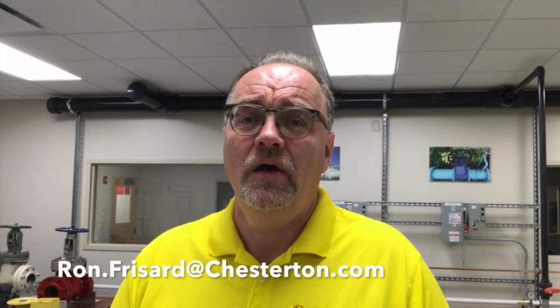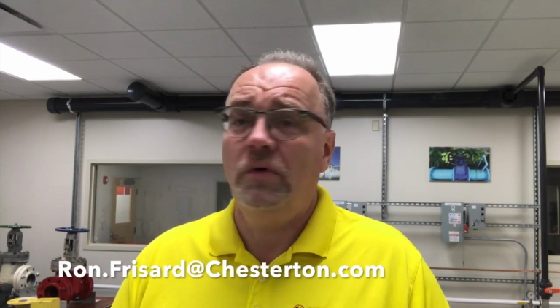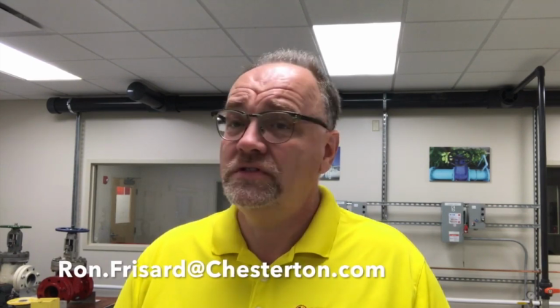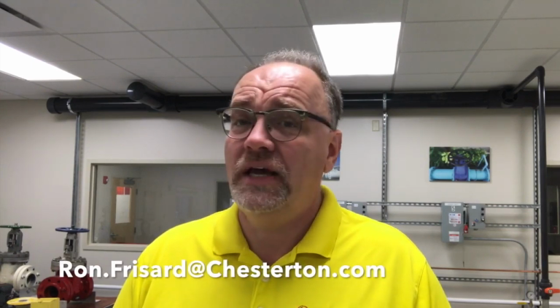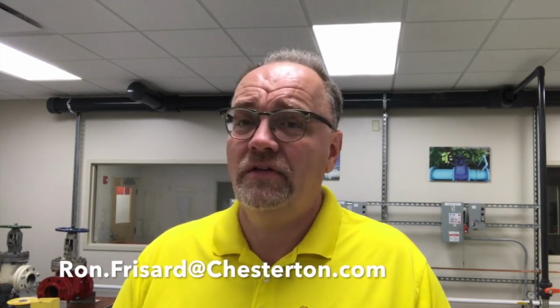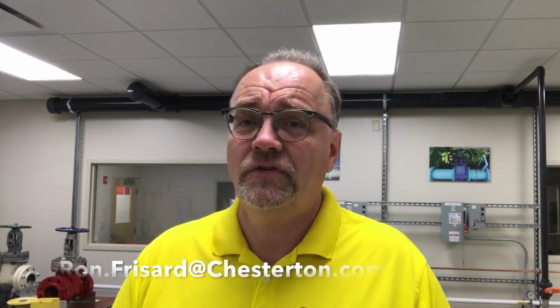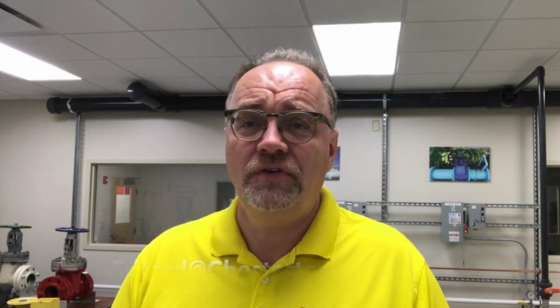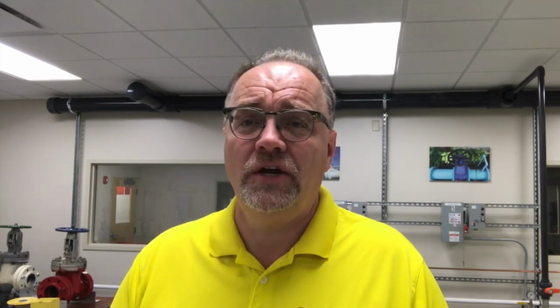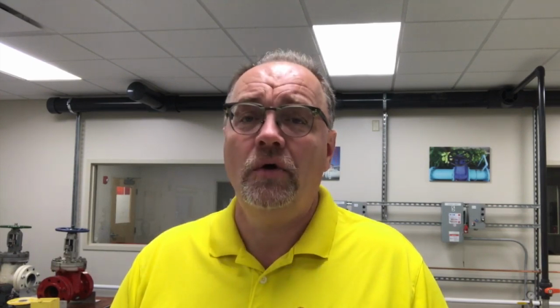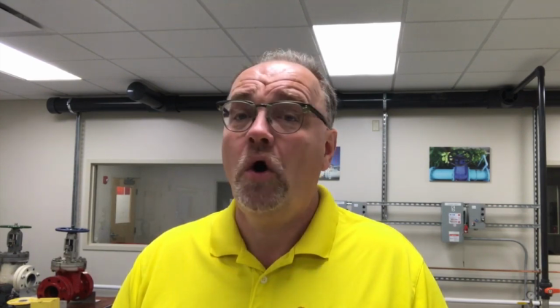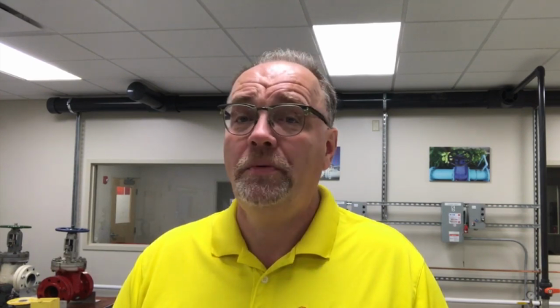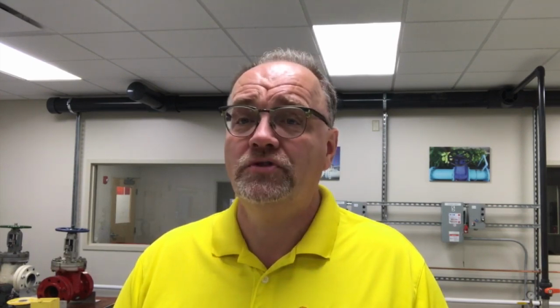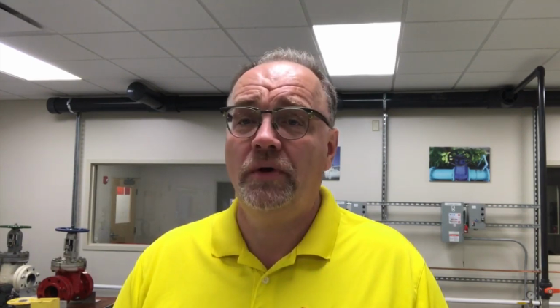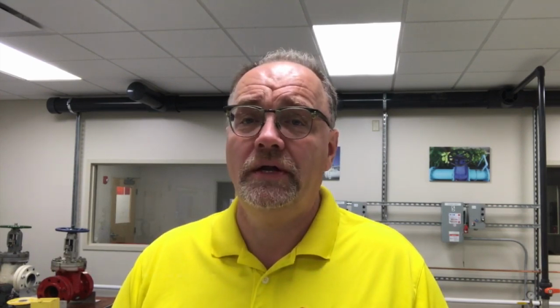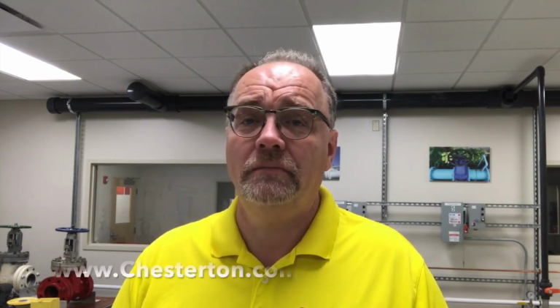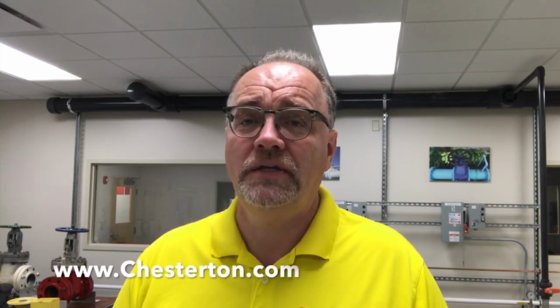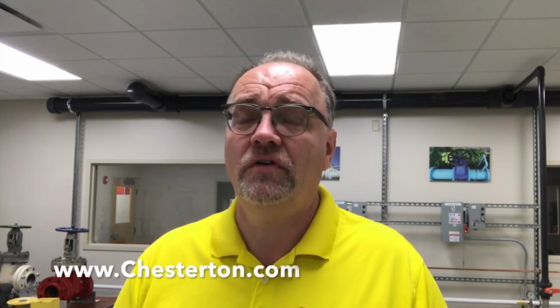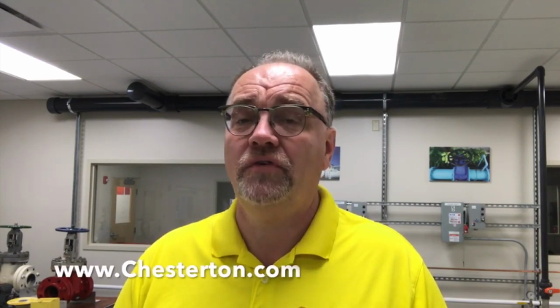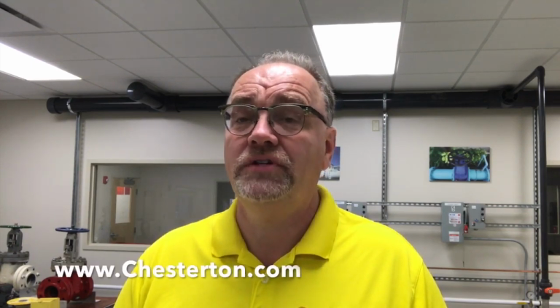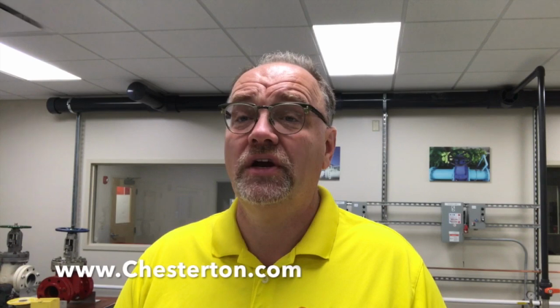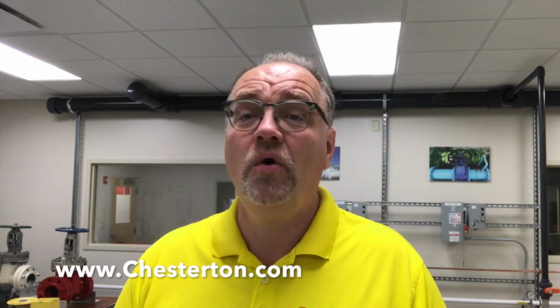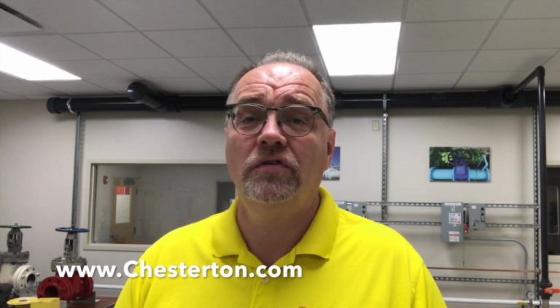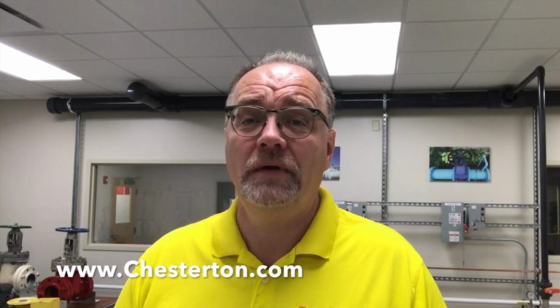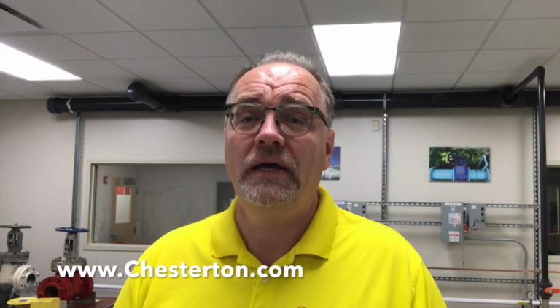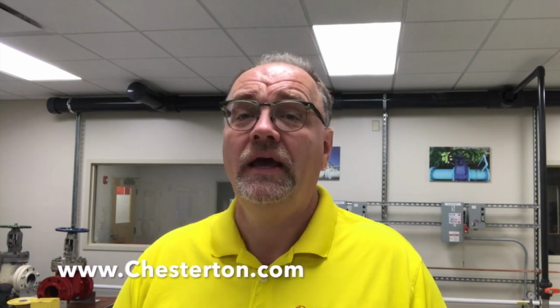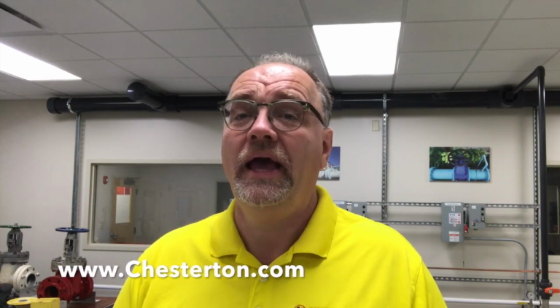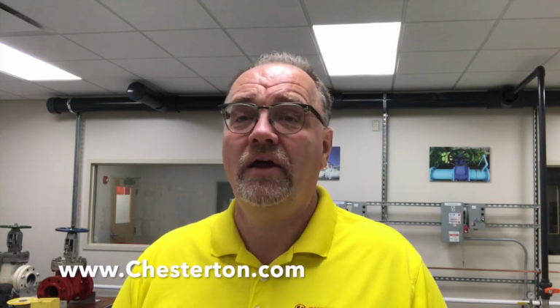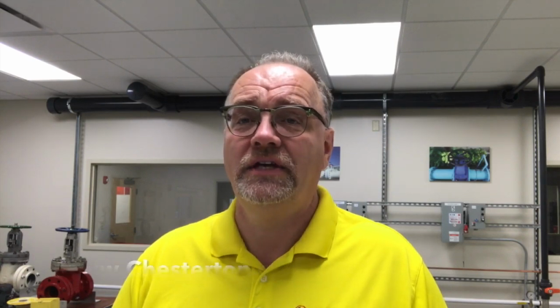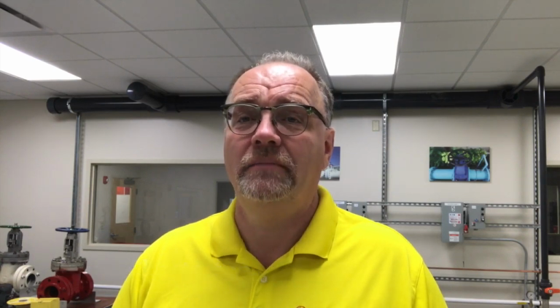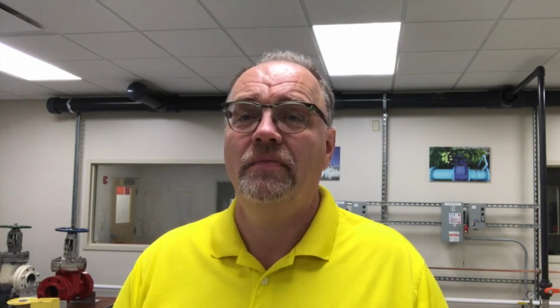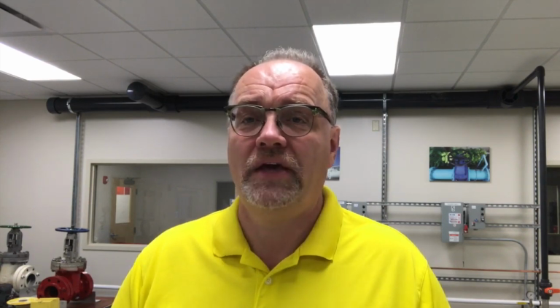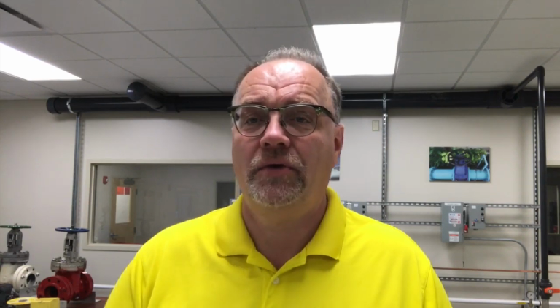This is the end of the first video. Hope you enjoyed it. Please feel free to get in touch with me and our team. Thank you.